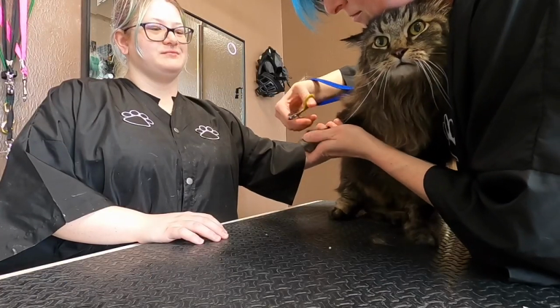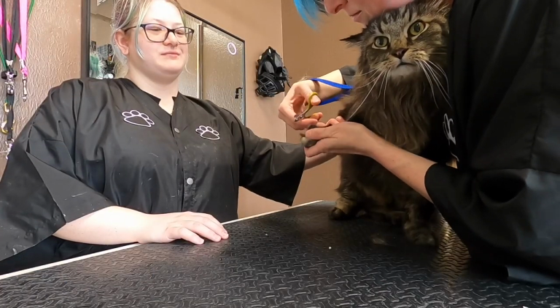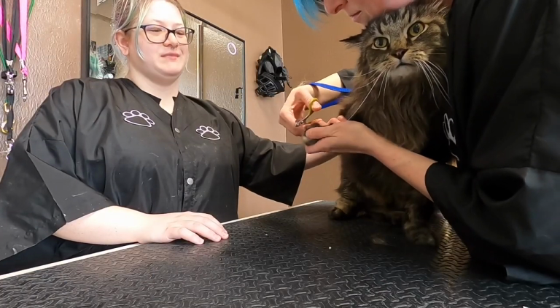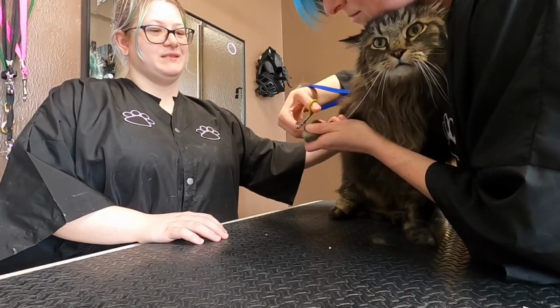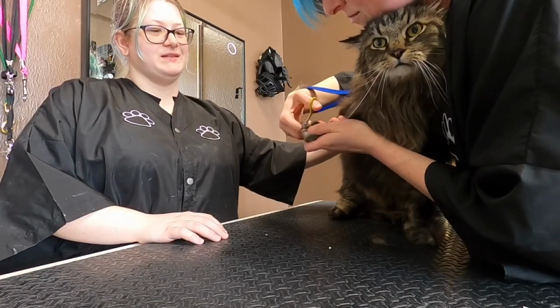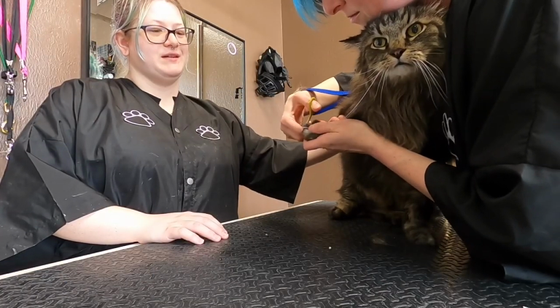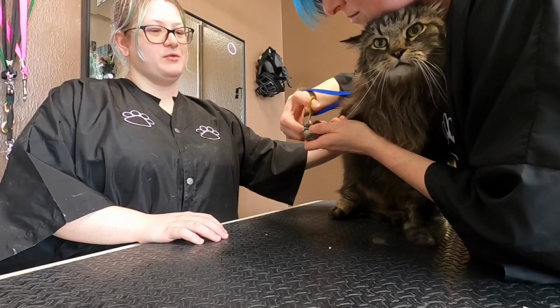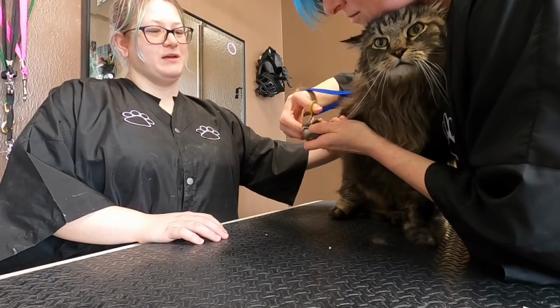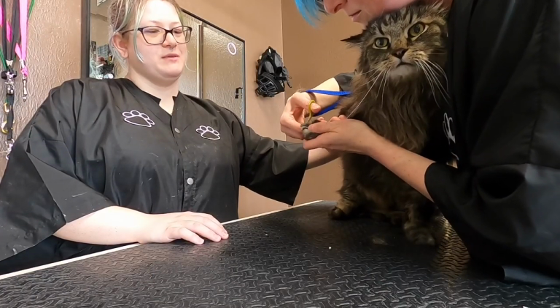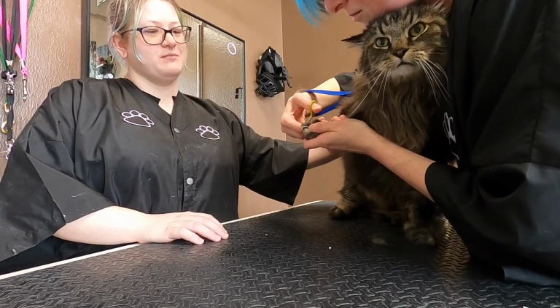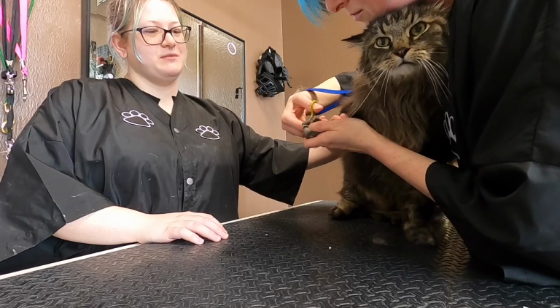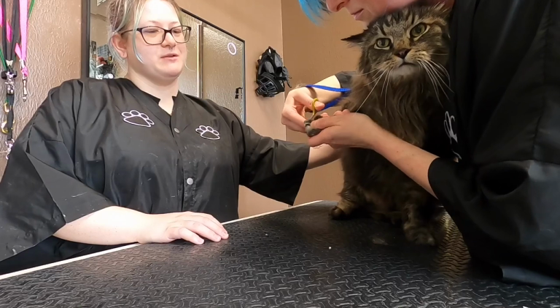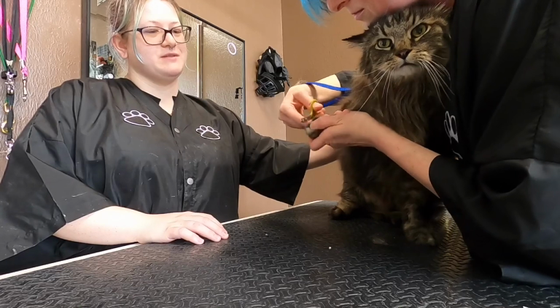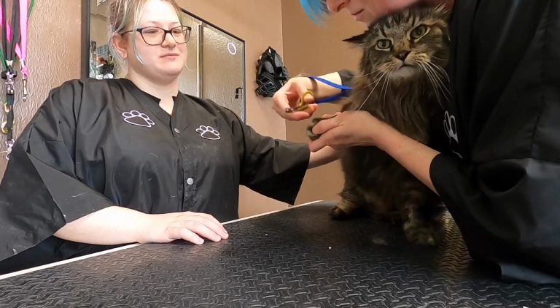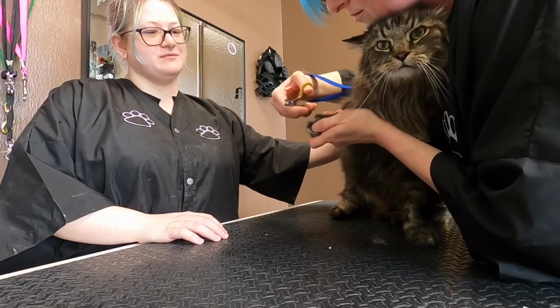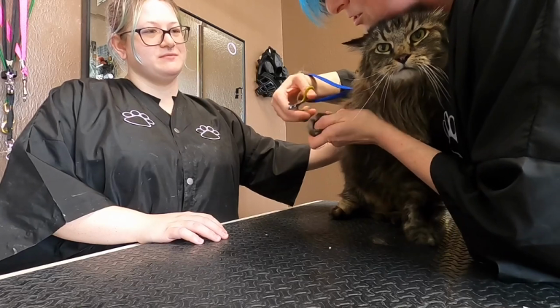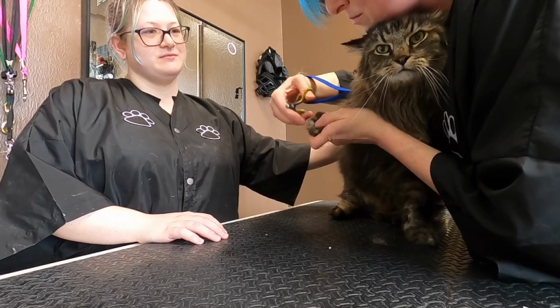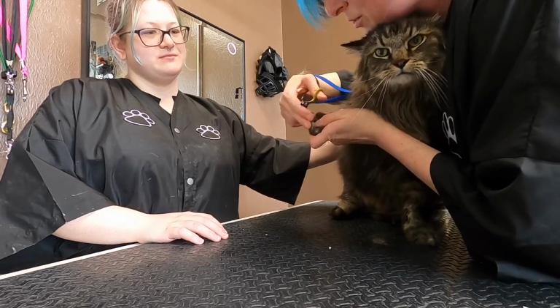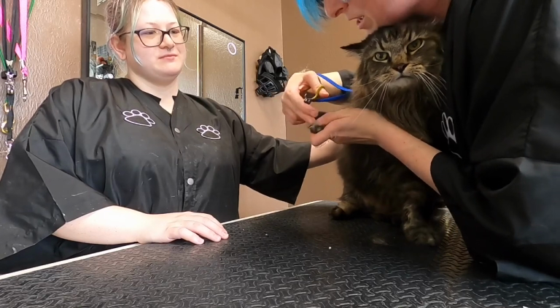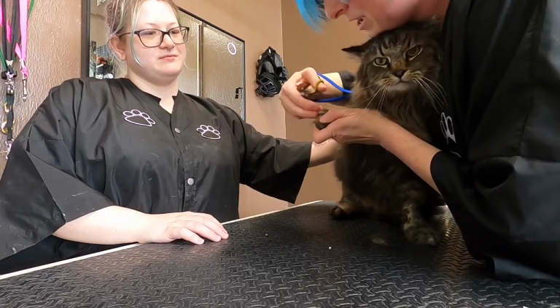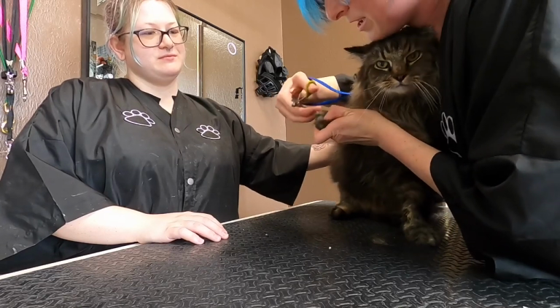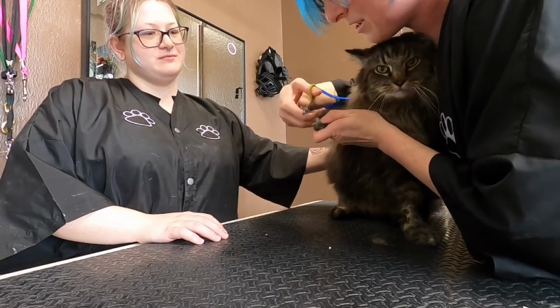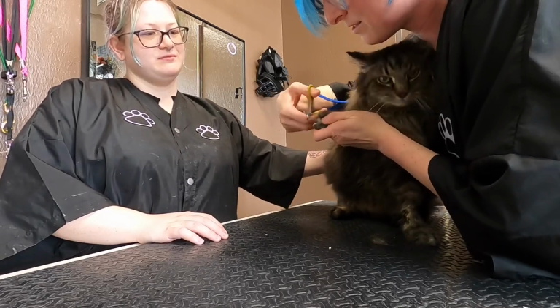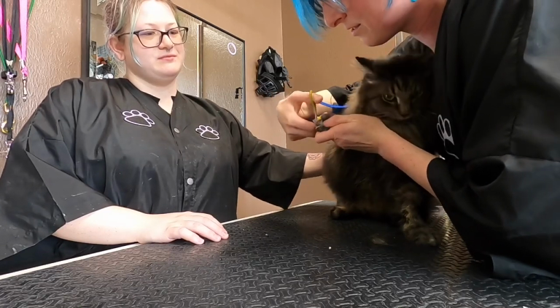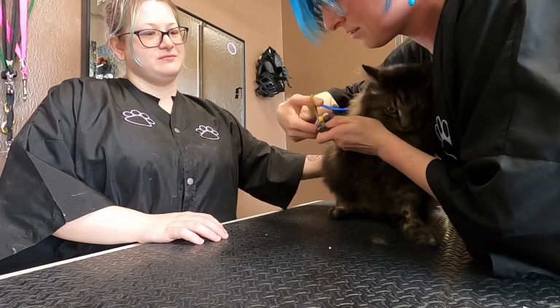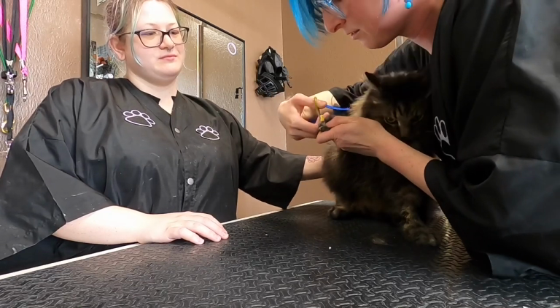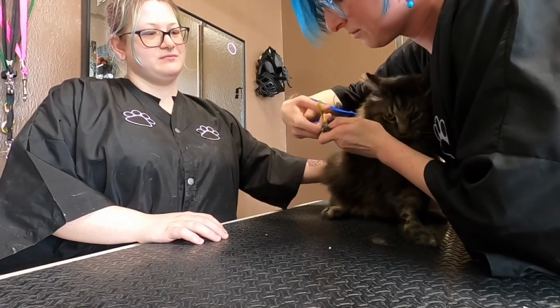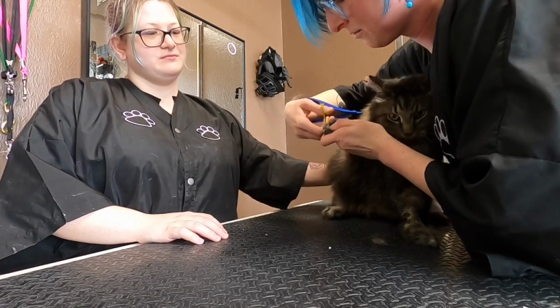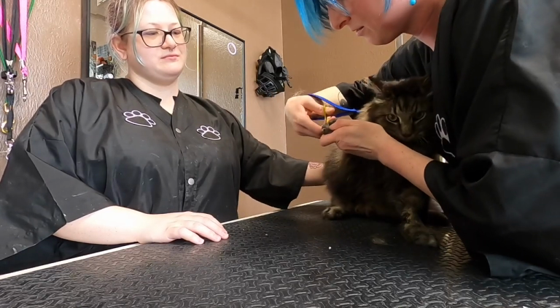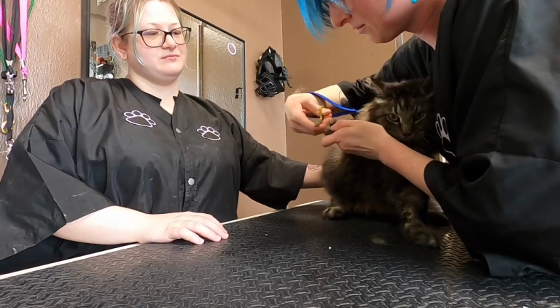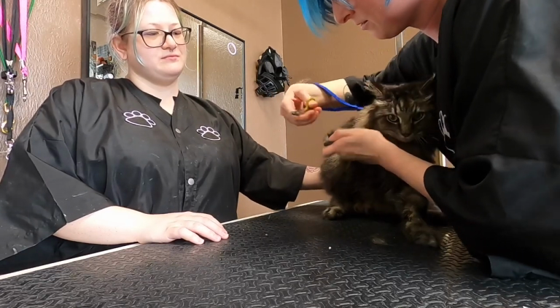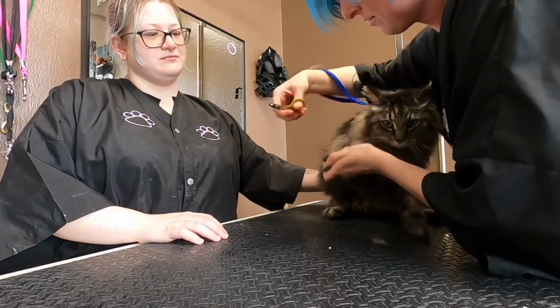The first thing we do is clip off all of his needle claws. We have to do that for our own safety.